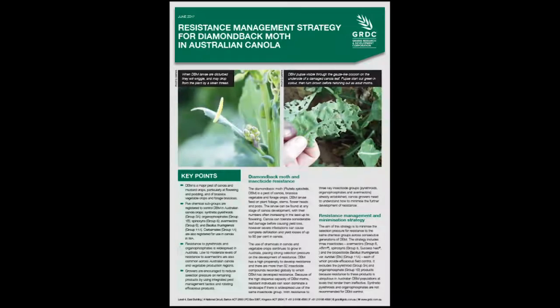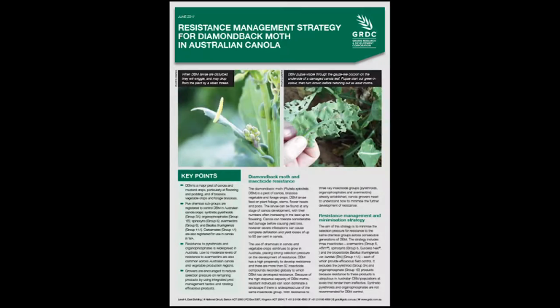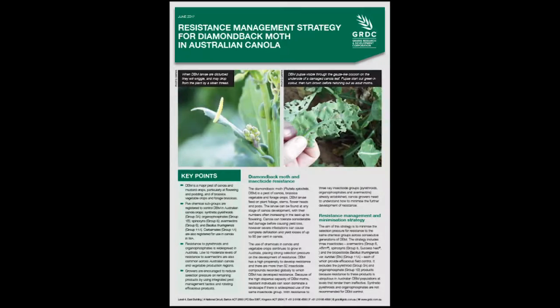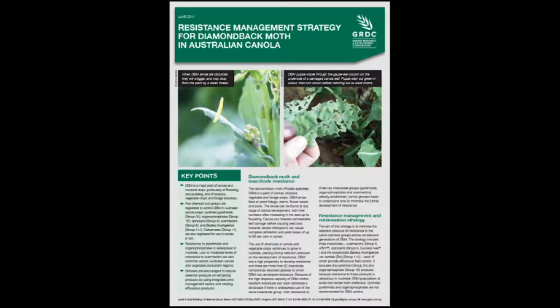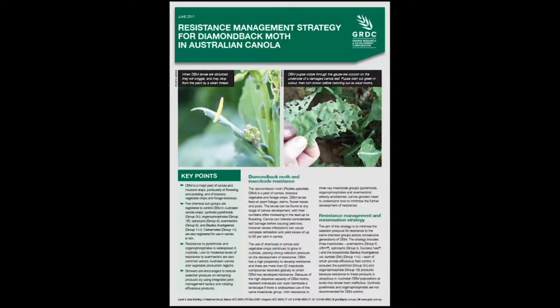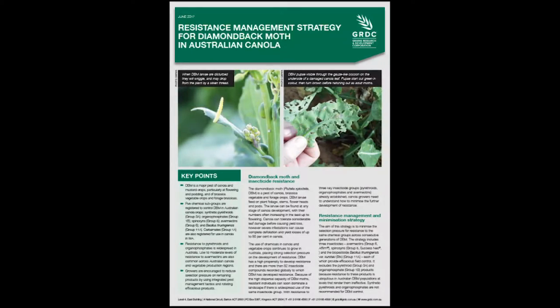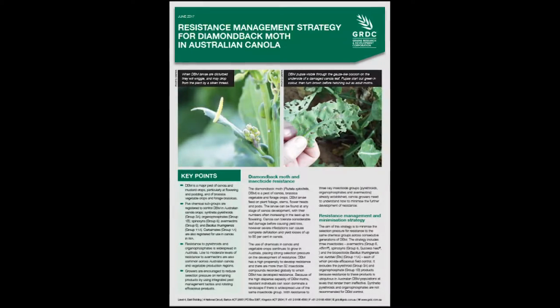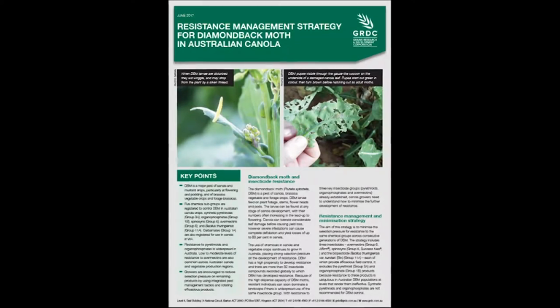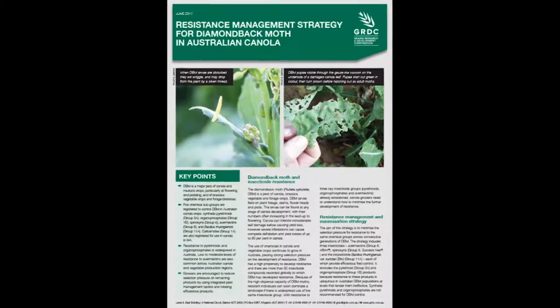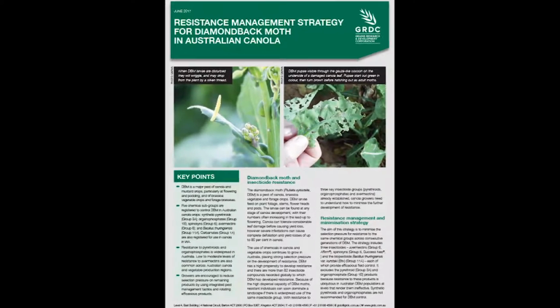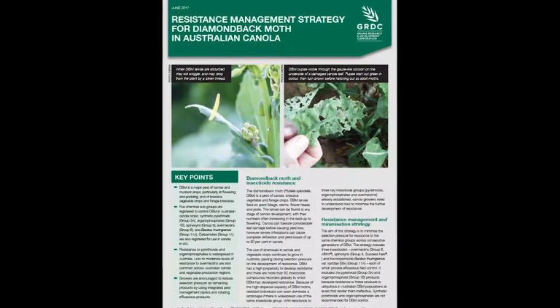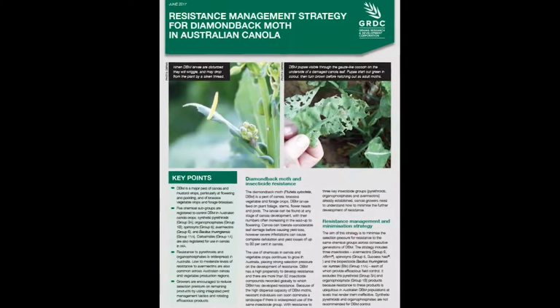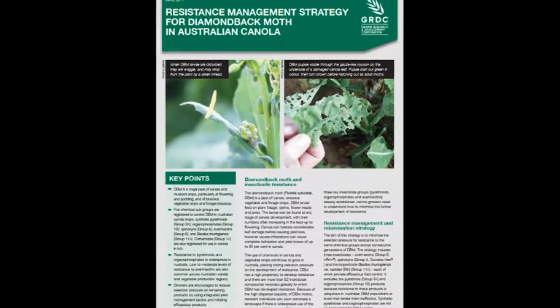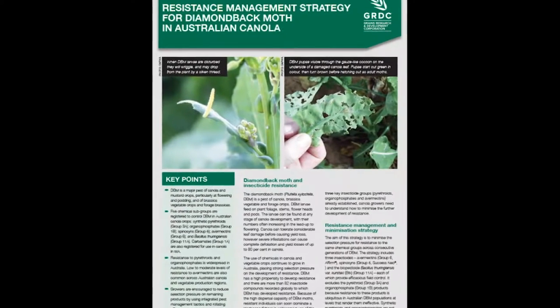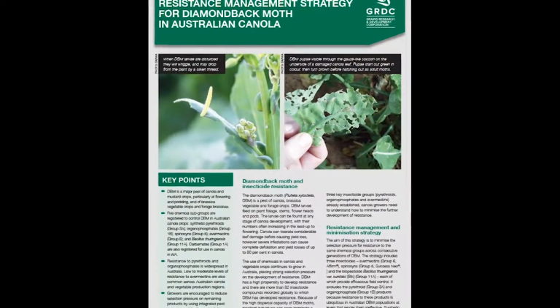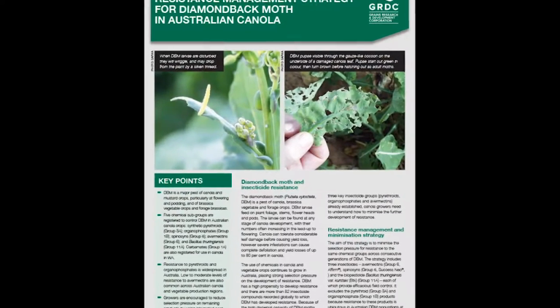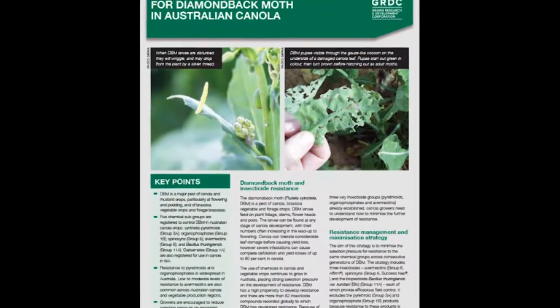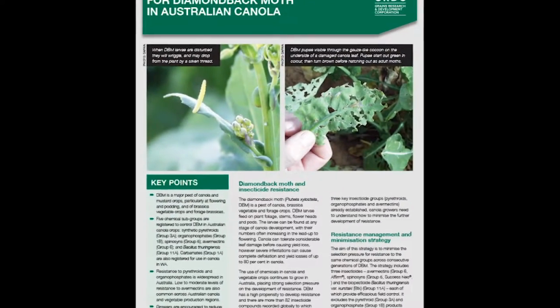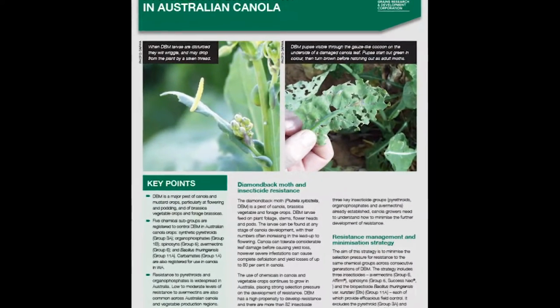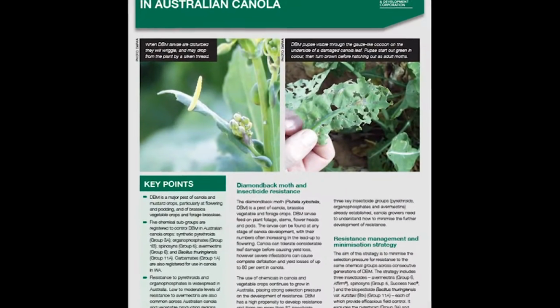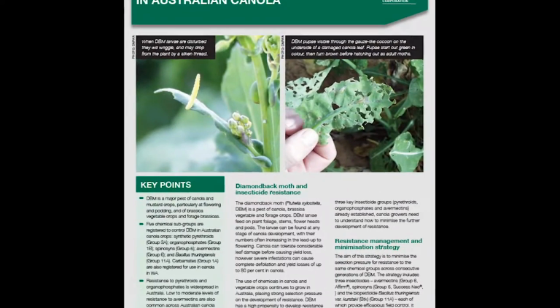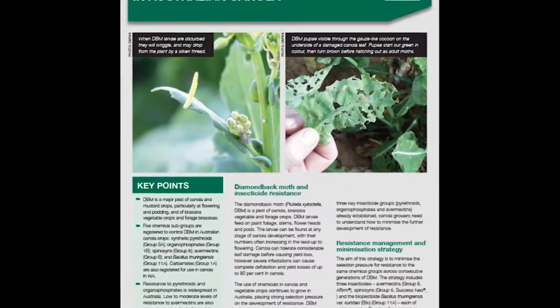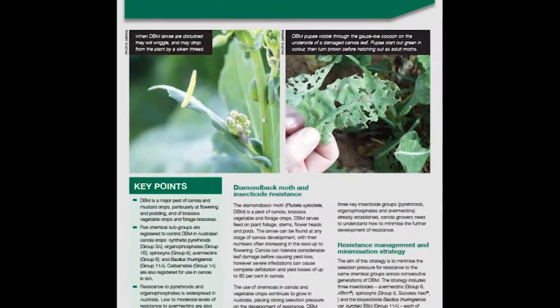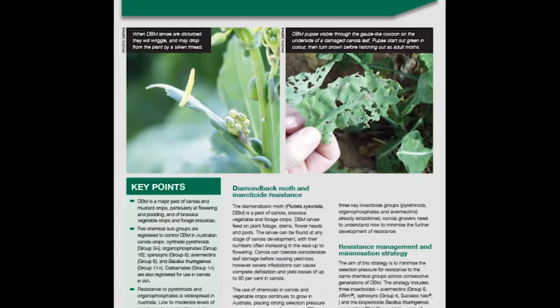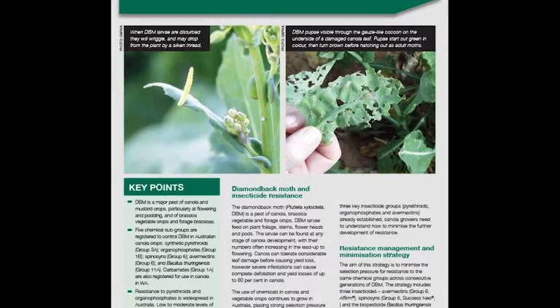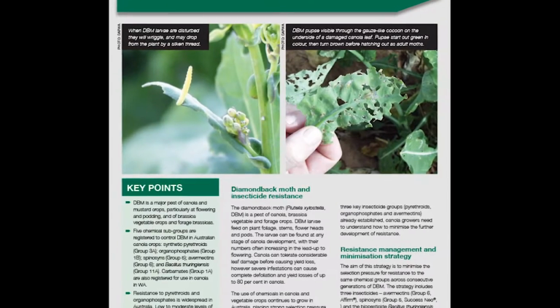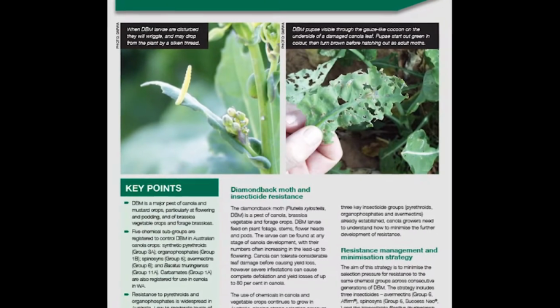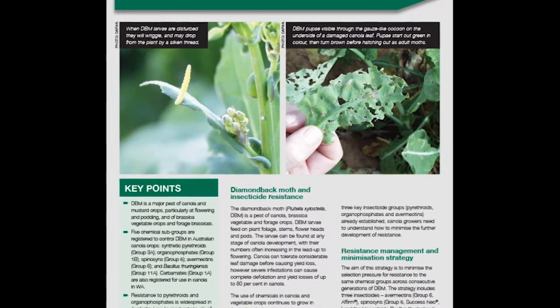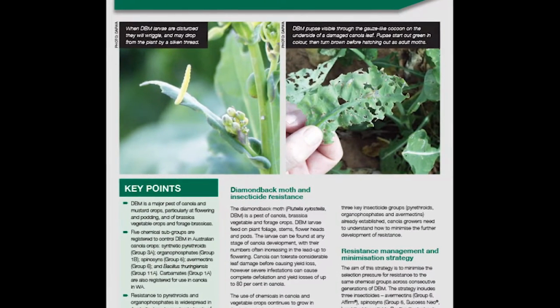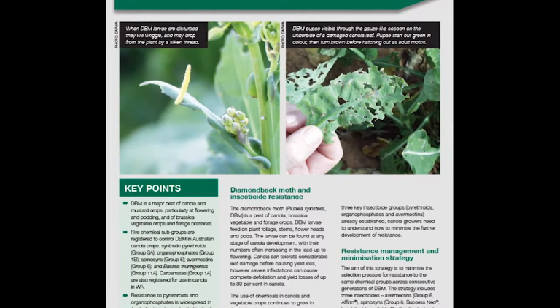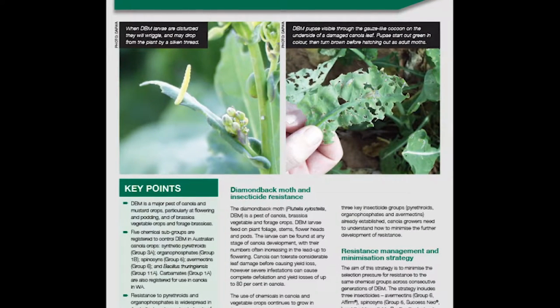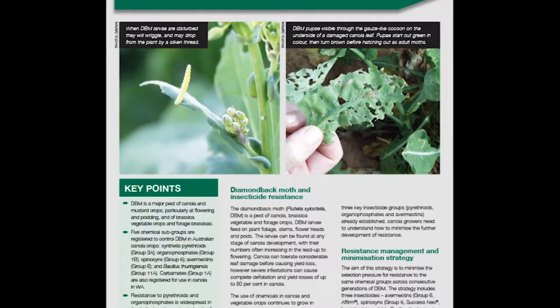For more information, do refer to GRDC's fact sheet on insecticide resistance in diamondback moth.